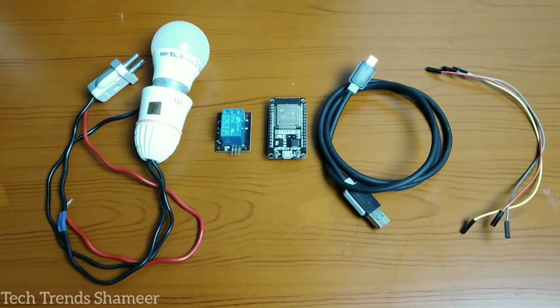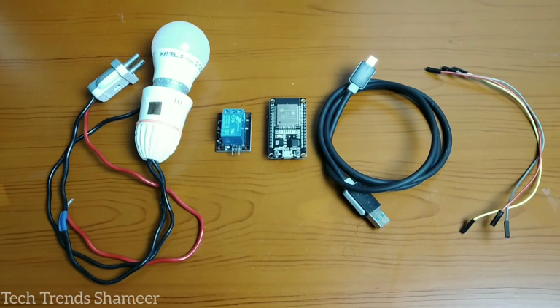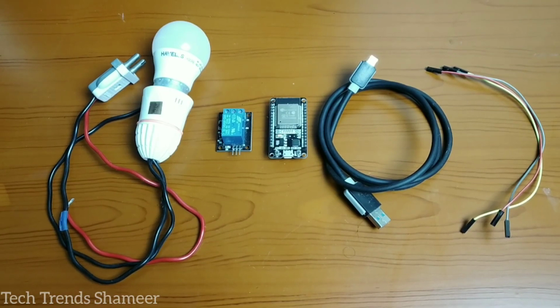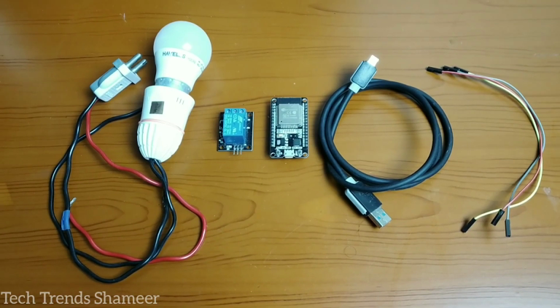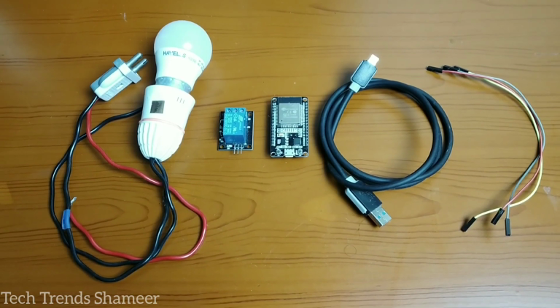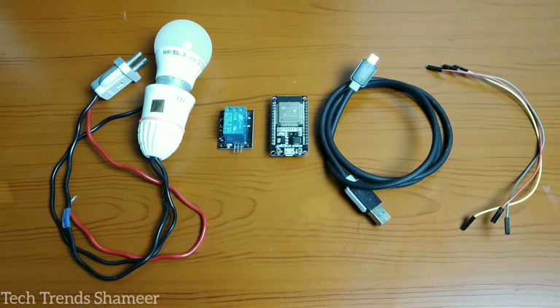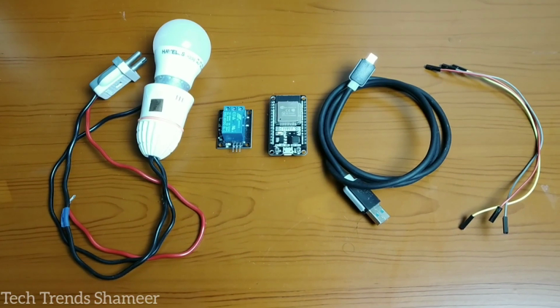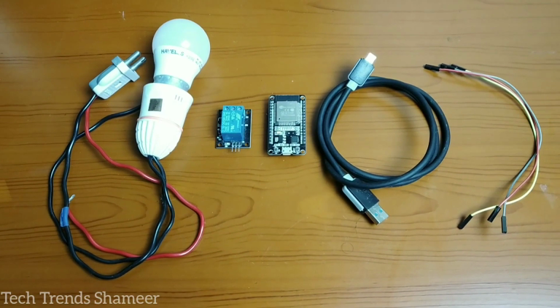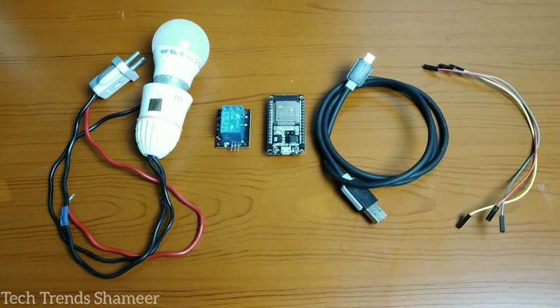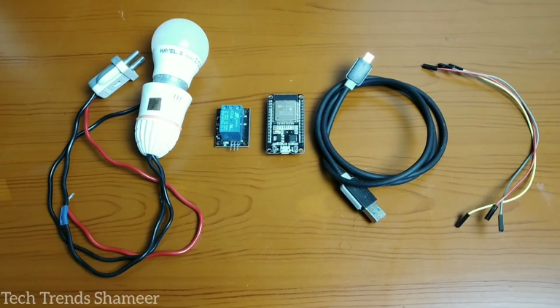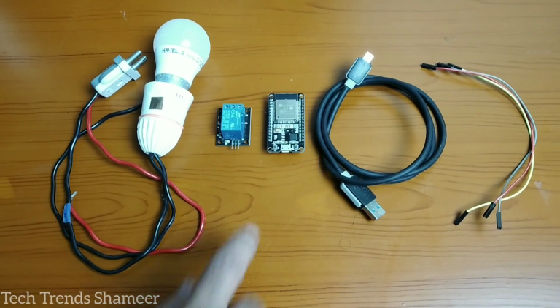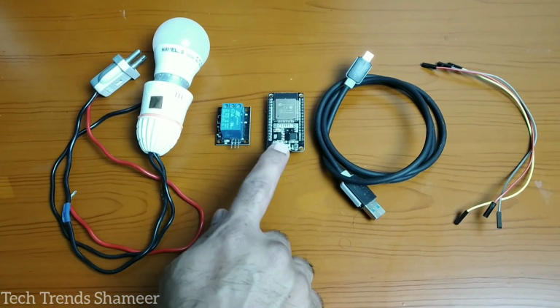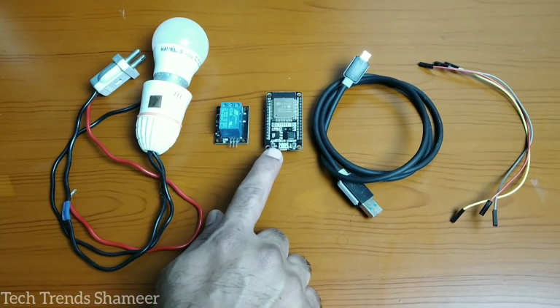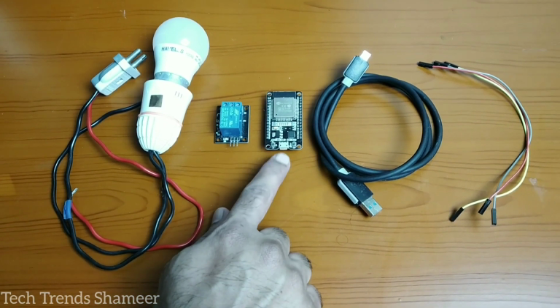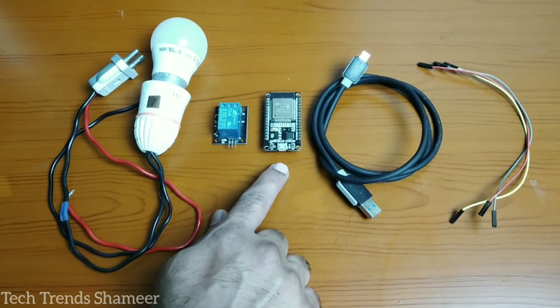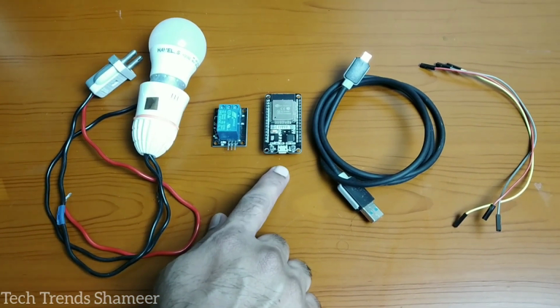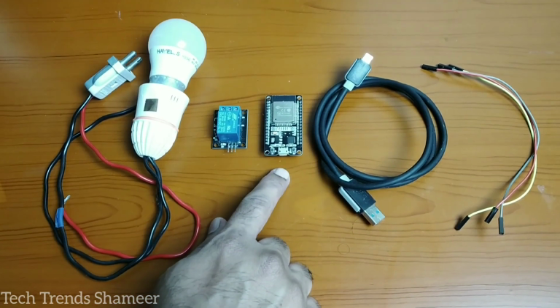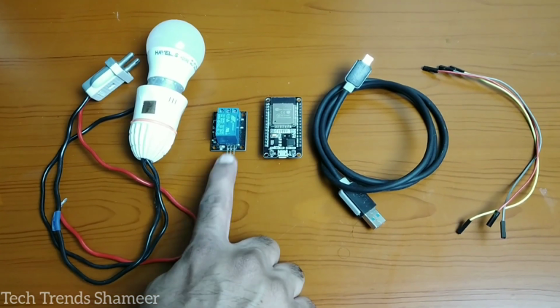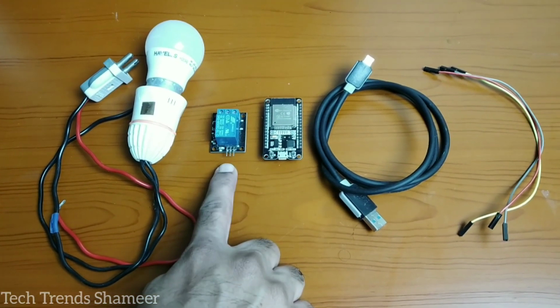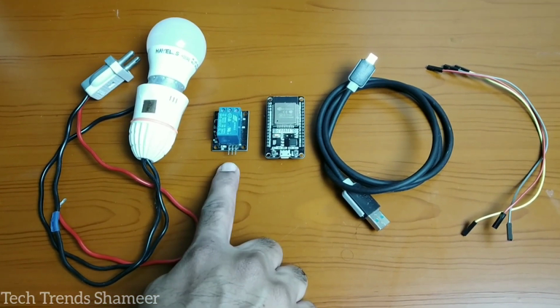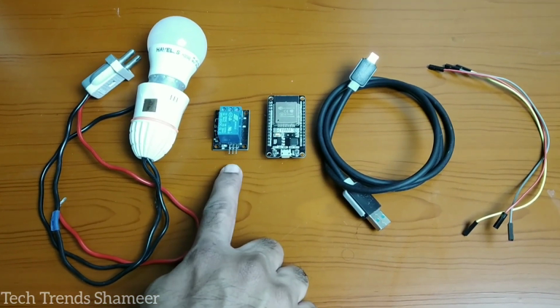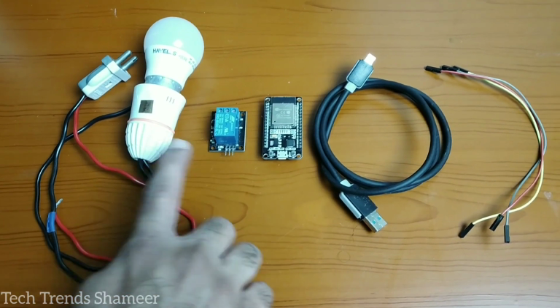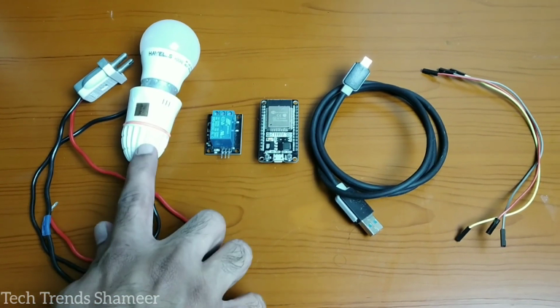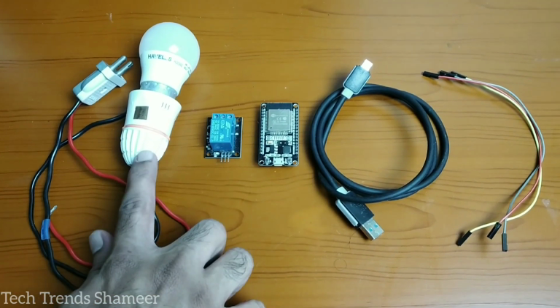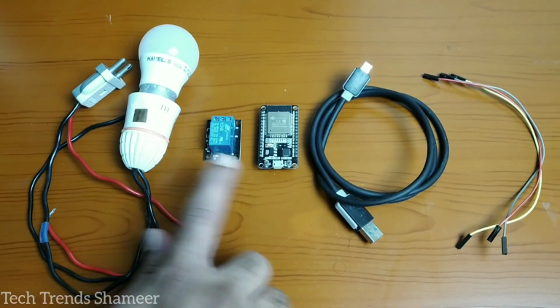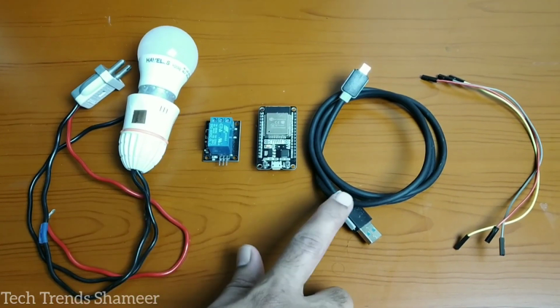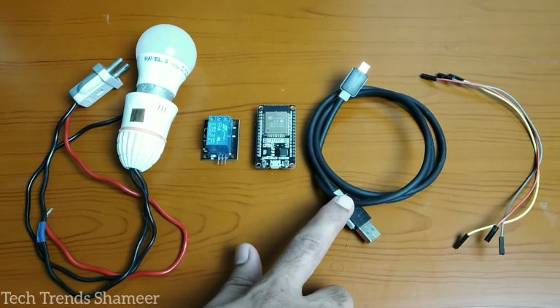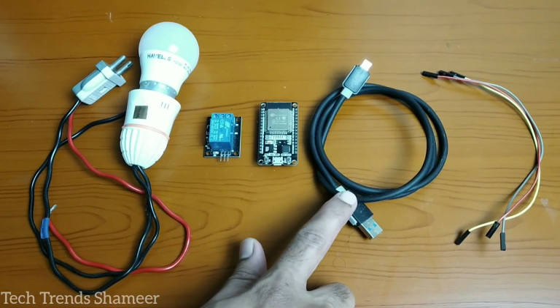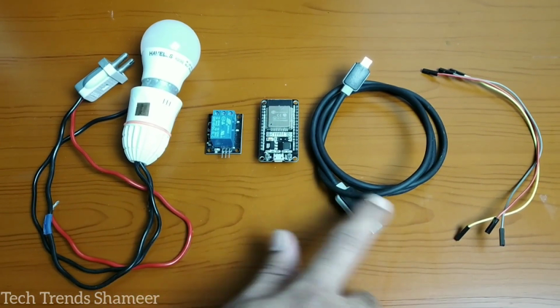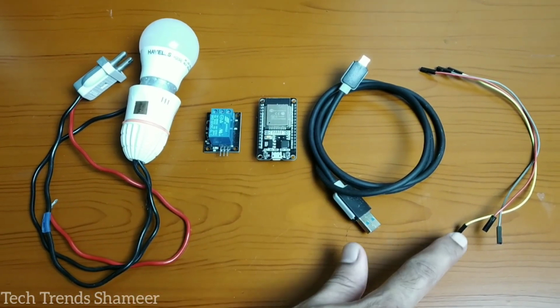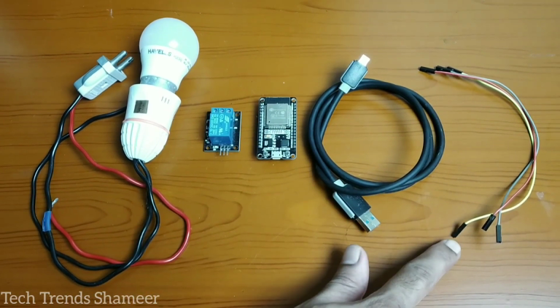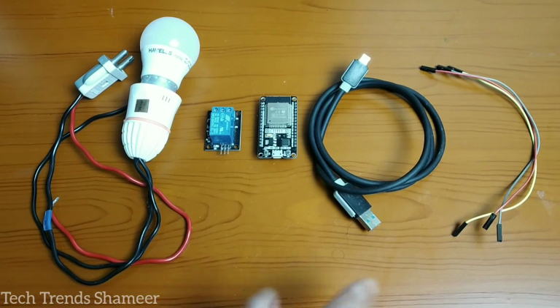The components required for this experiment are an ESP32 board, a relay, a bulb, connecting cable, and connecting wires.